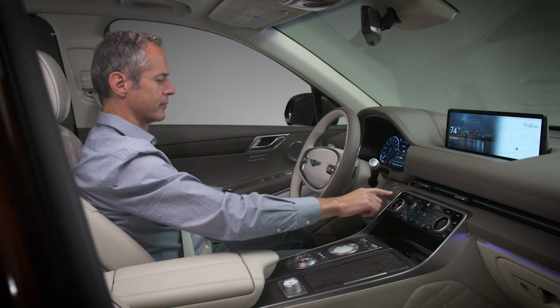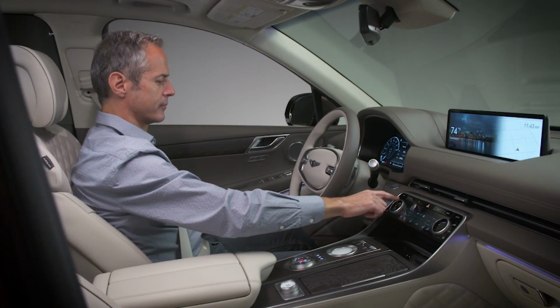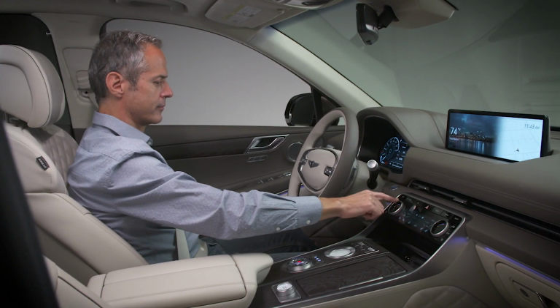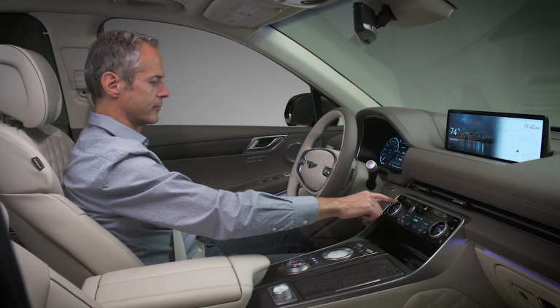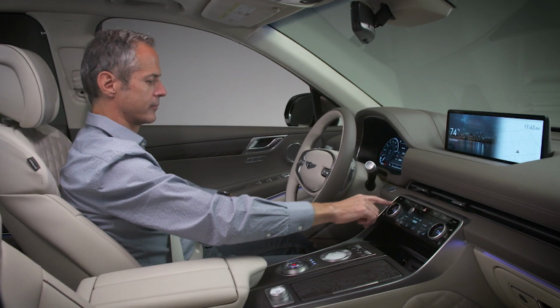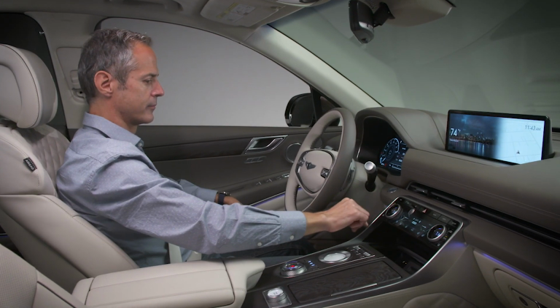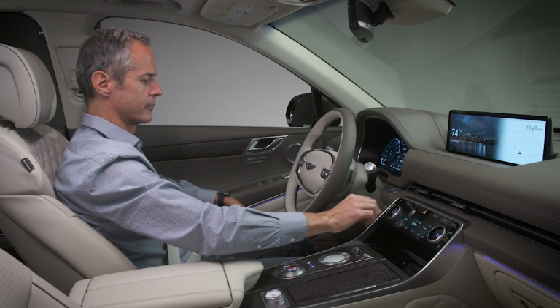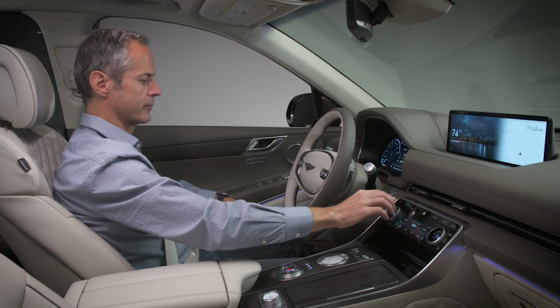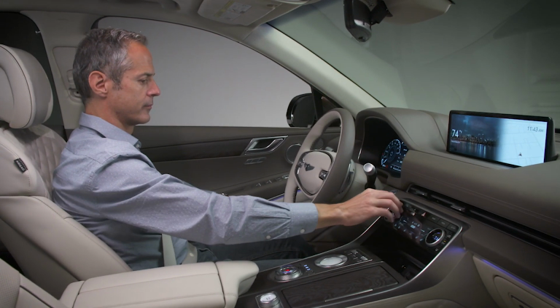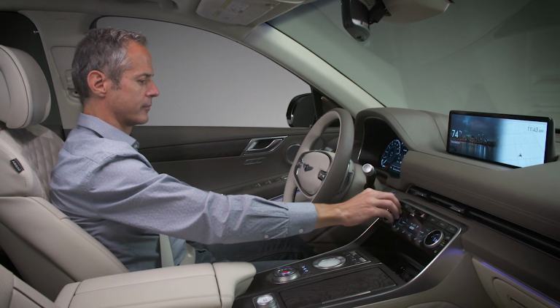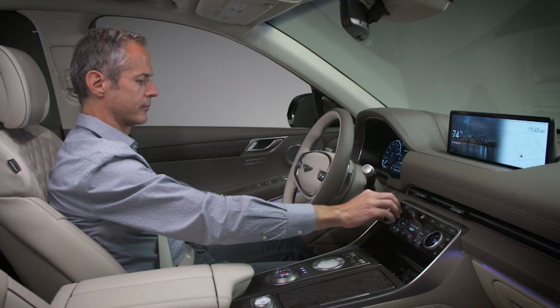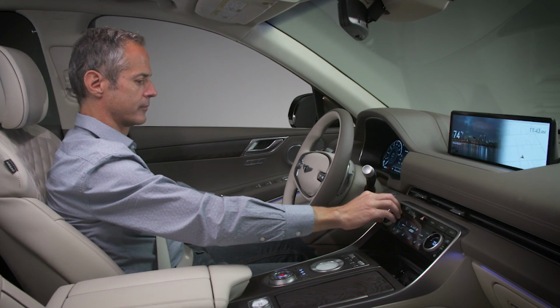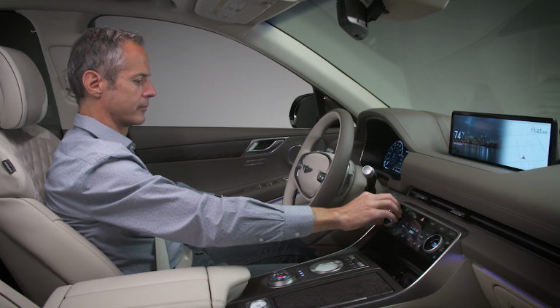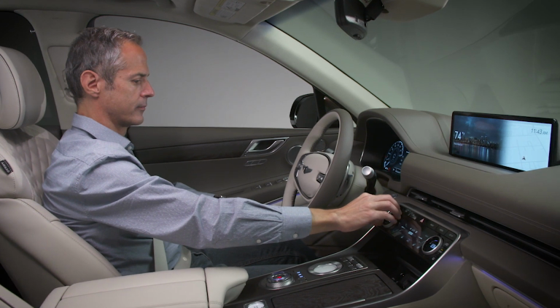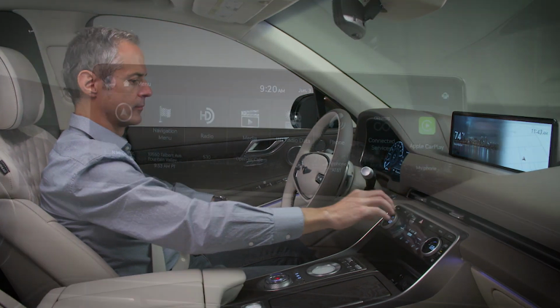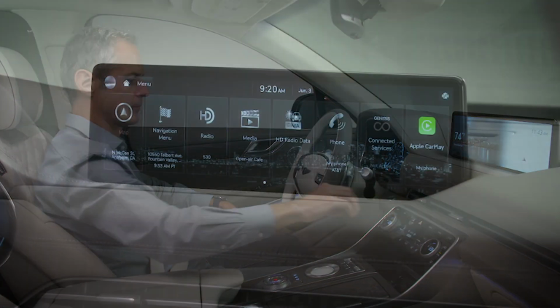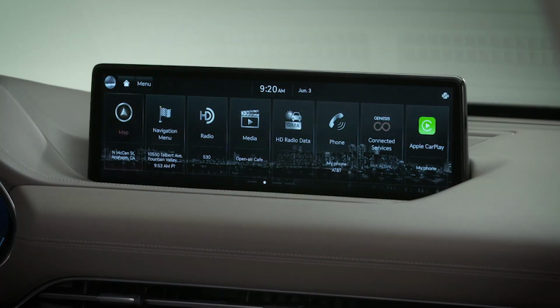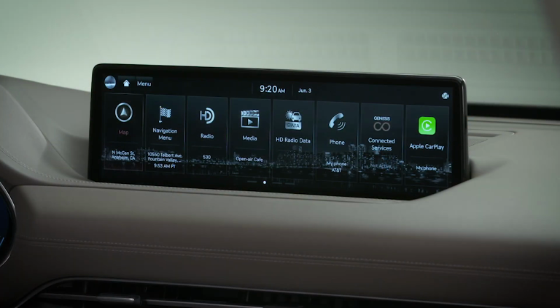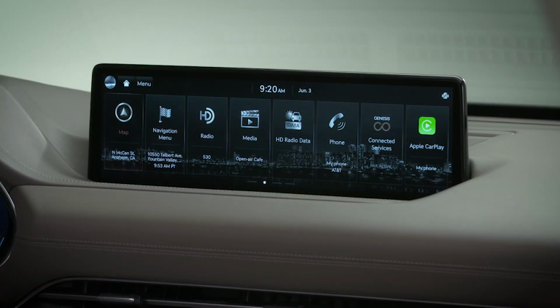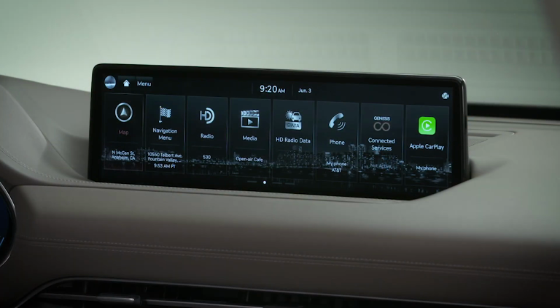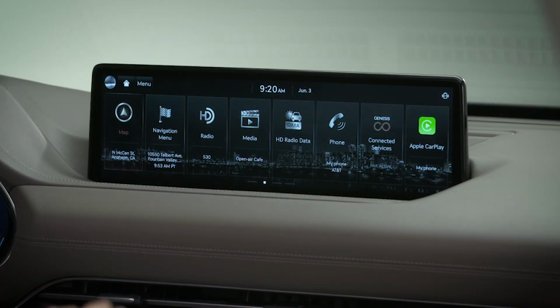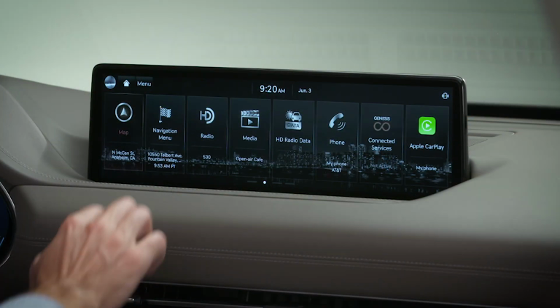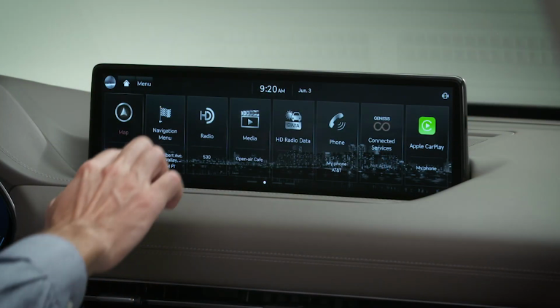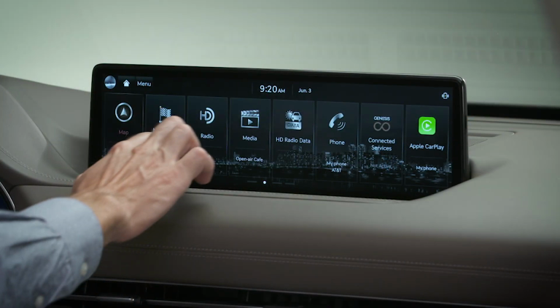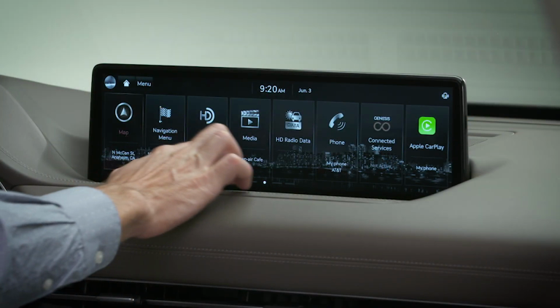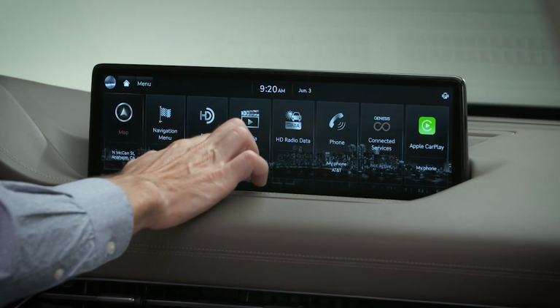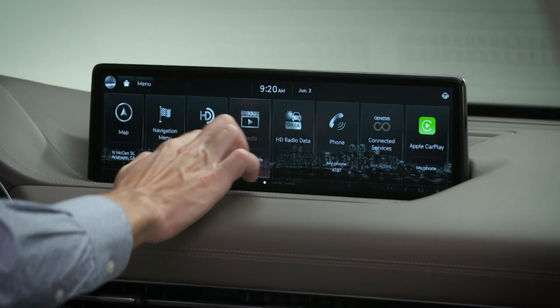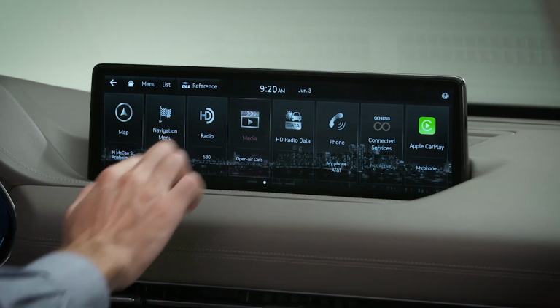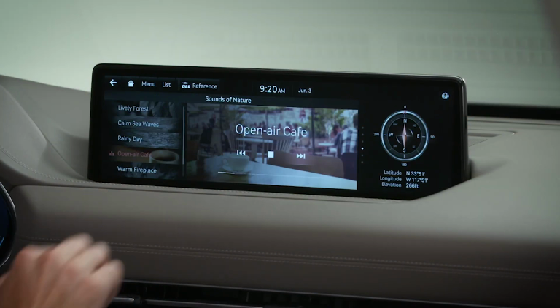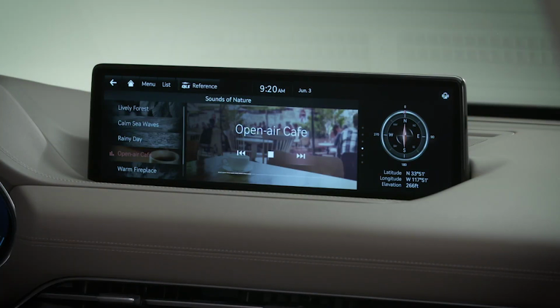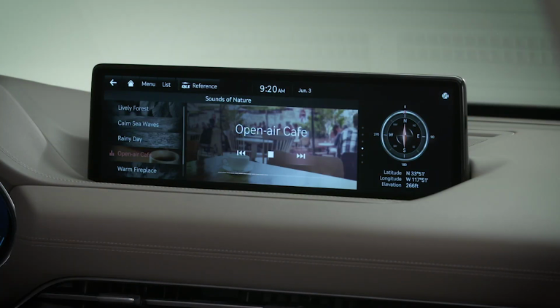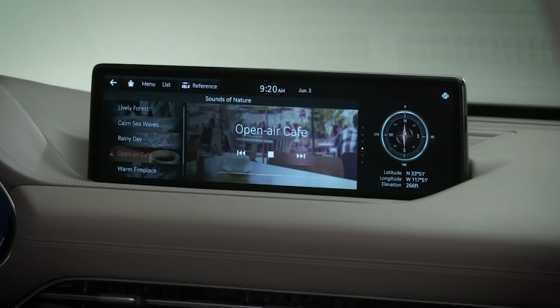For more helpful information on your Genesis, be sure to explore the how-to guides on the GenesisUSA YouTube channel.